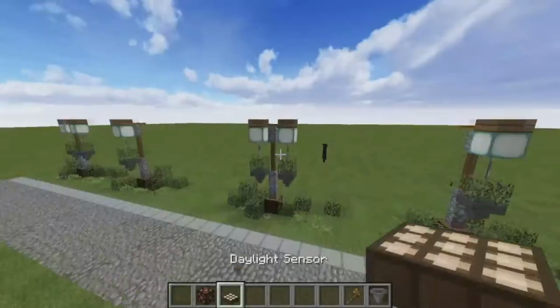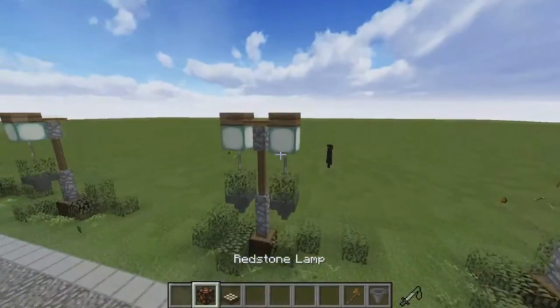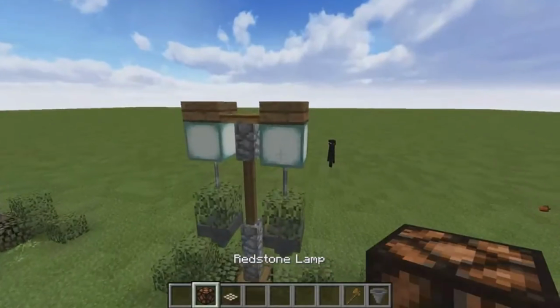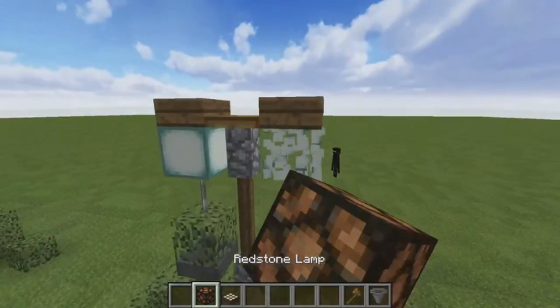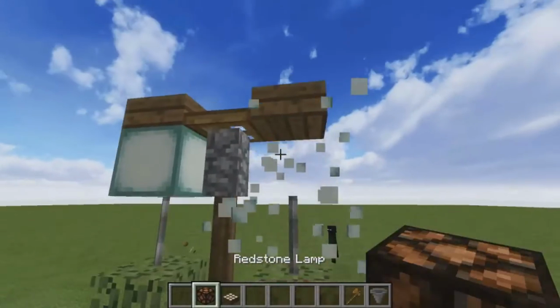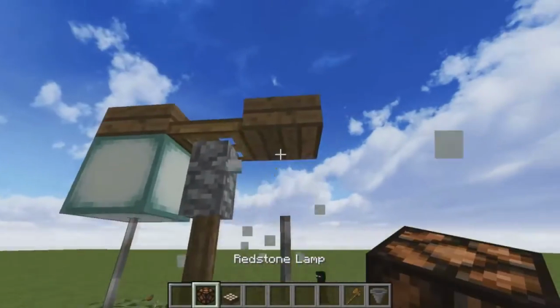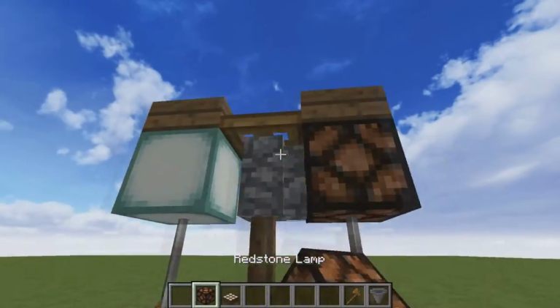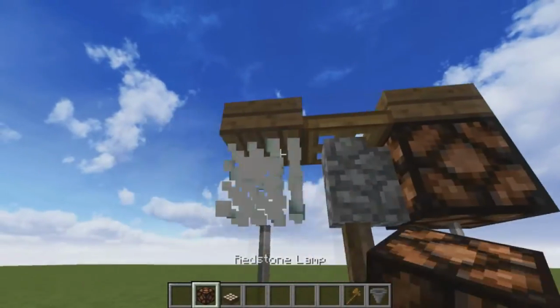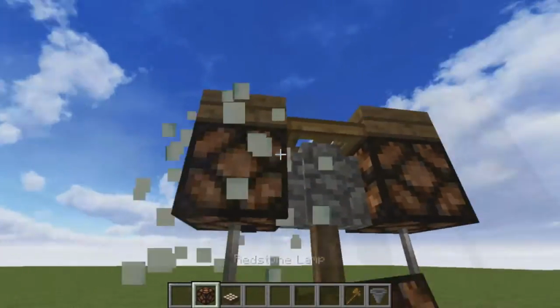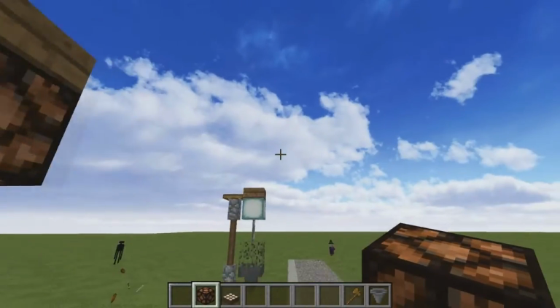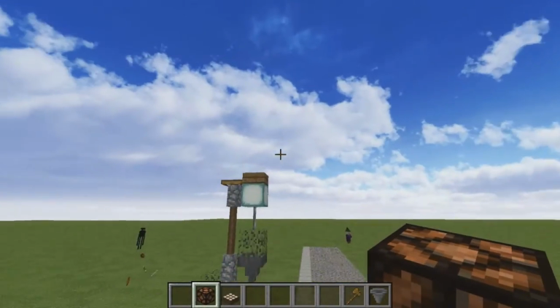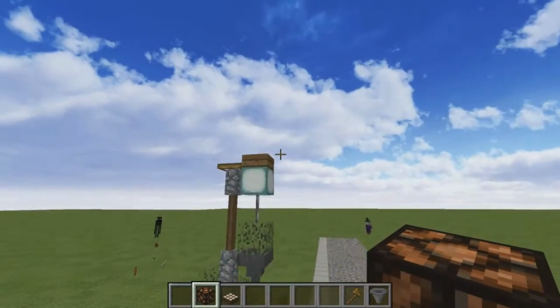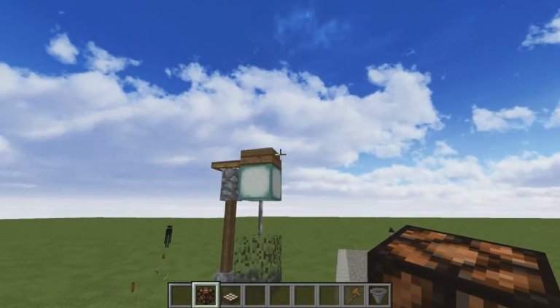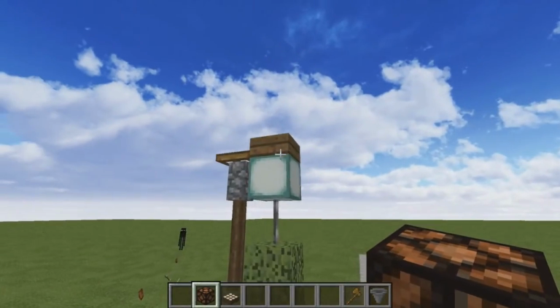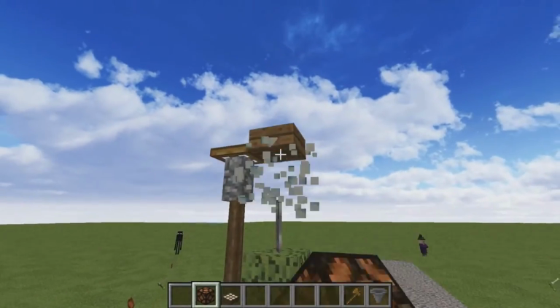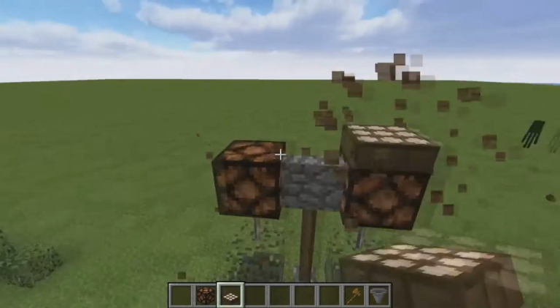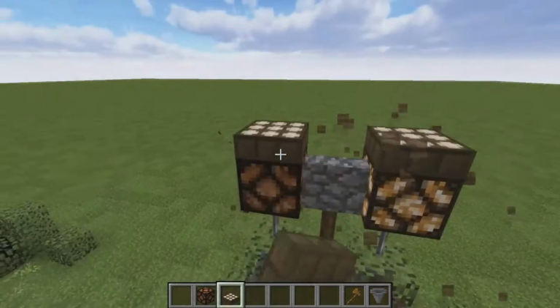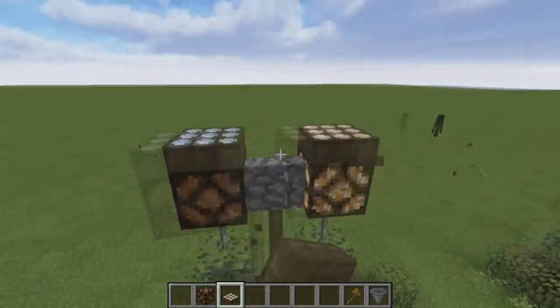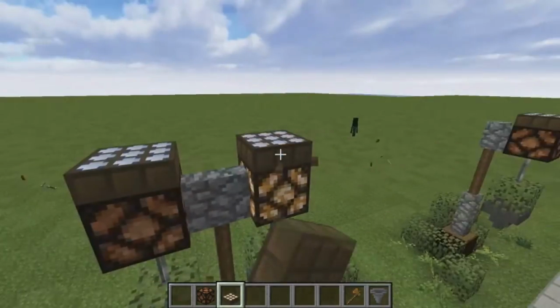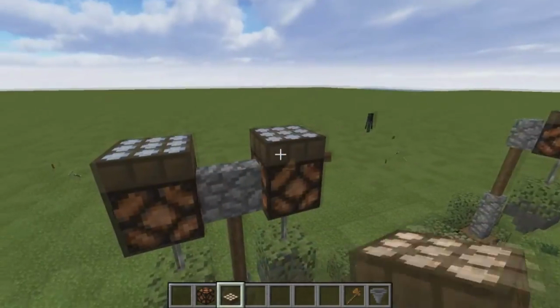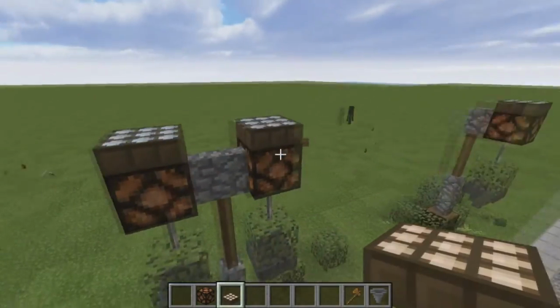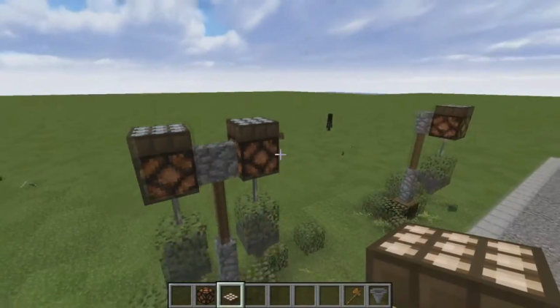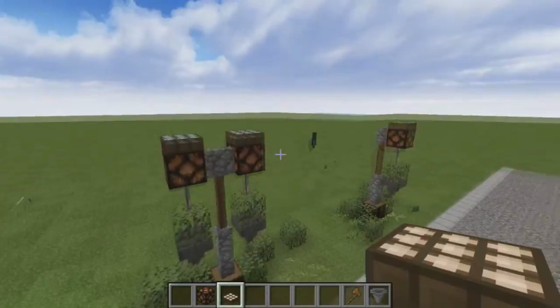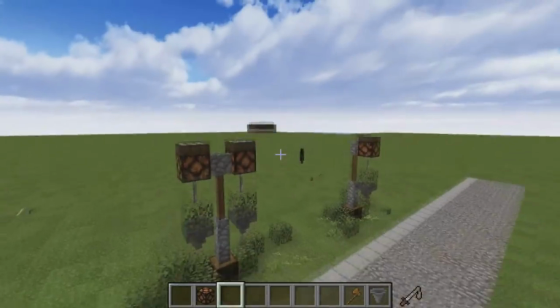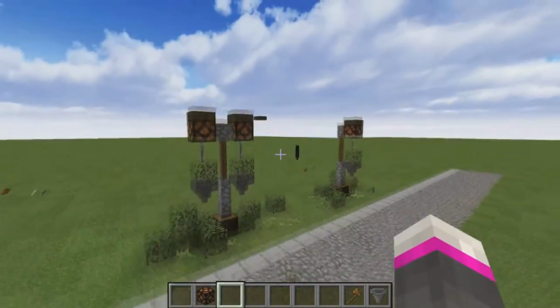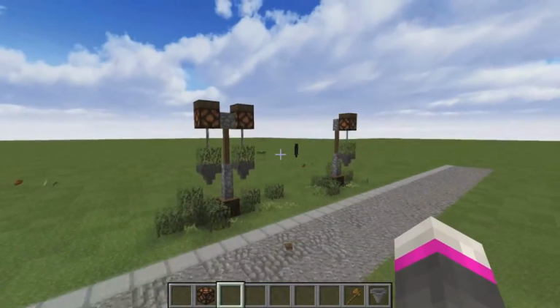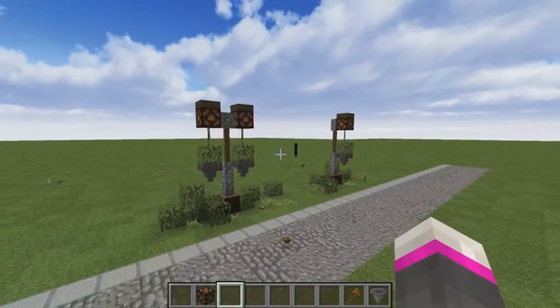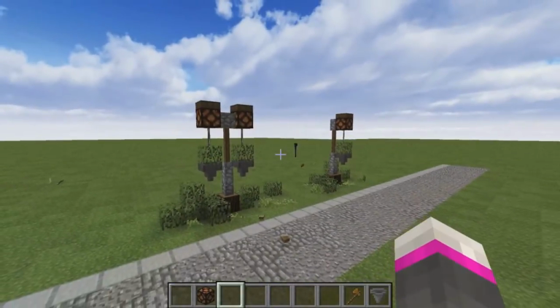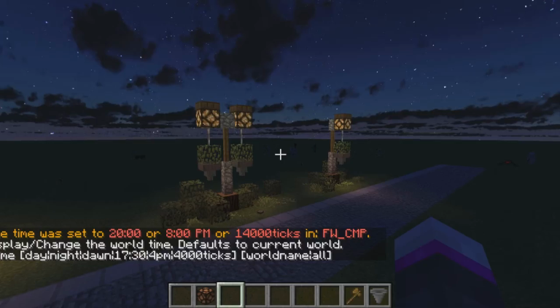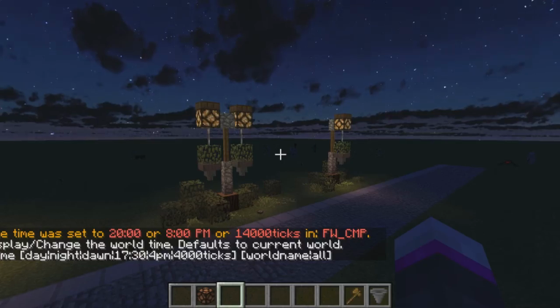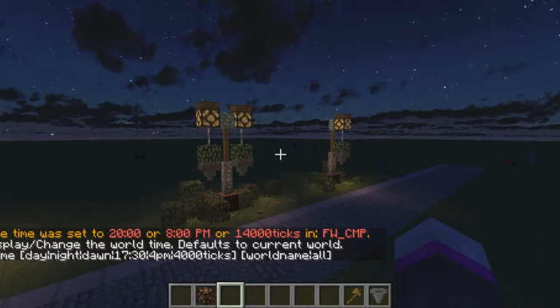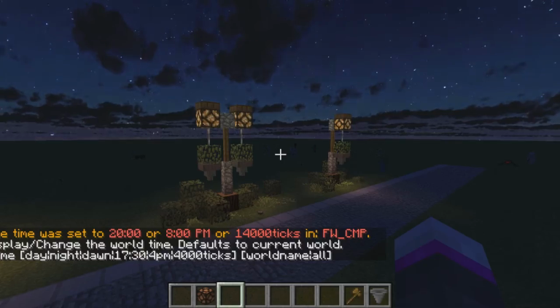If you really want, you can replace the sea lanterns with redstone lamps and put an inverted light sensor at the top to have them turn on and off automatically with the daylight cycle.